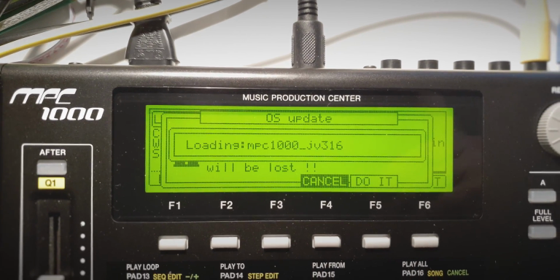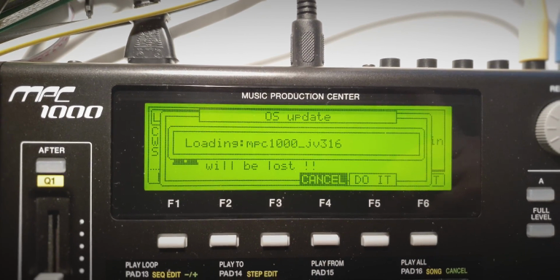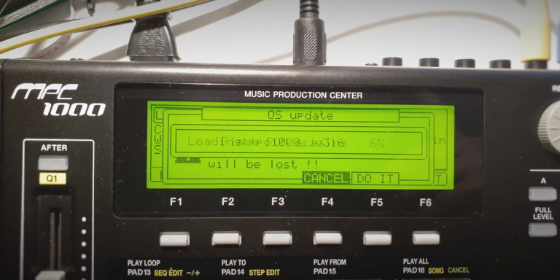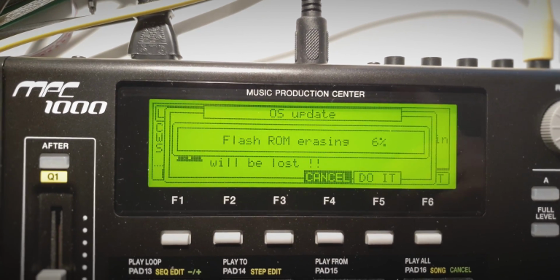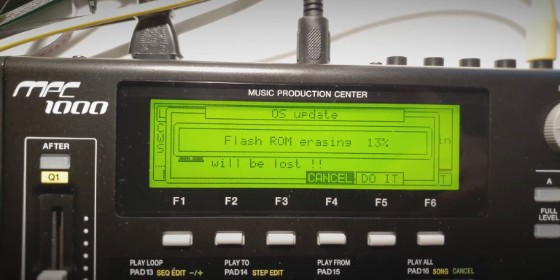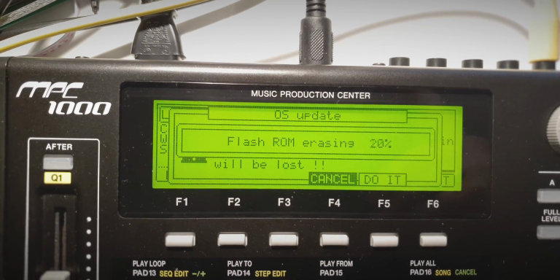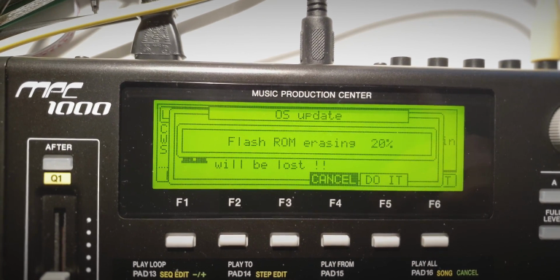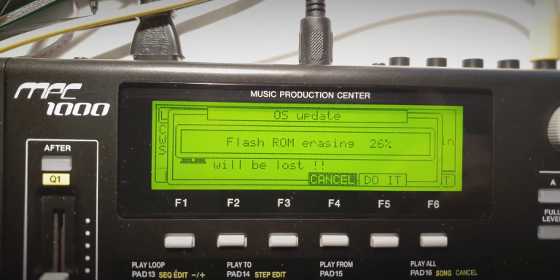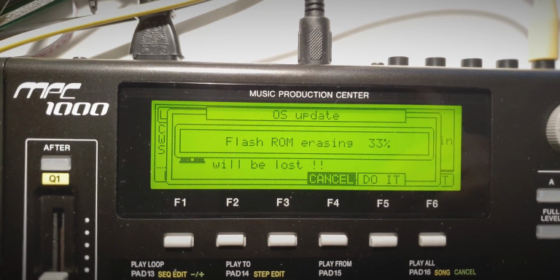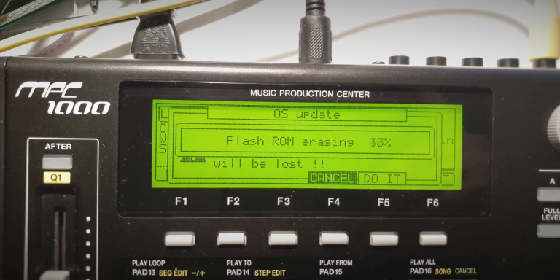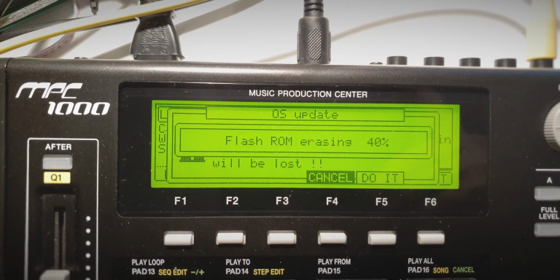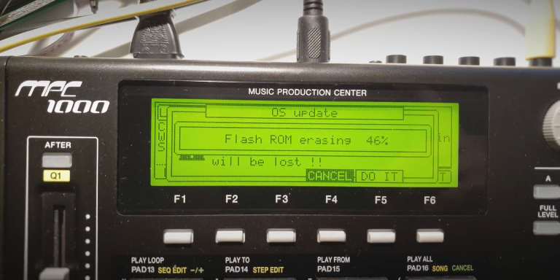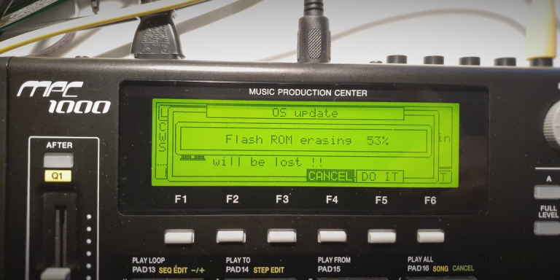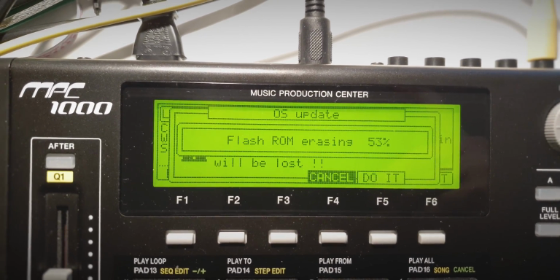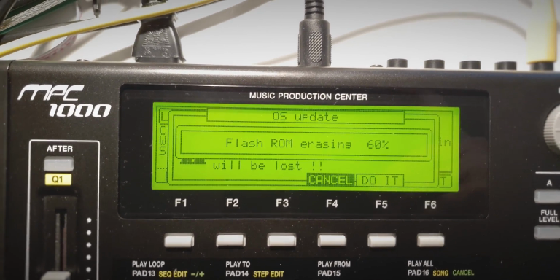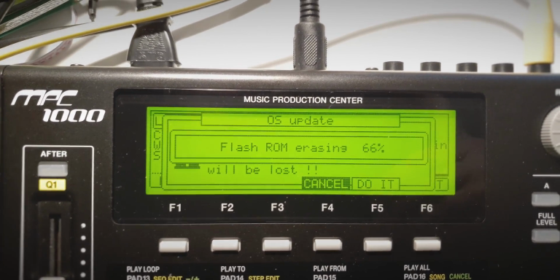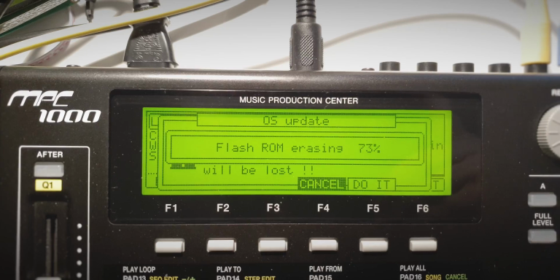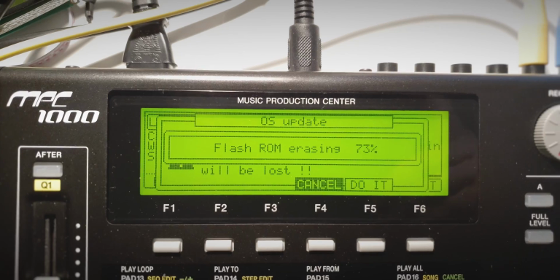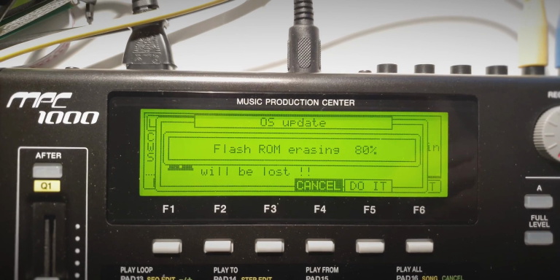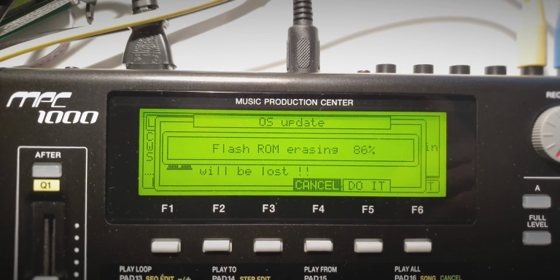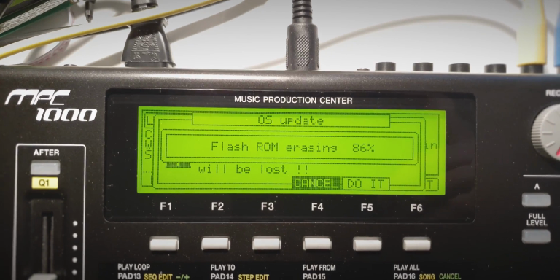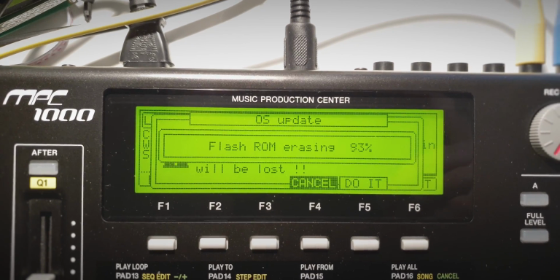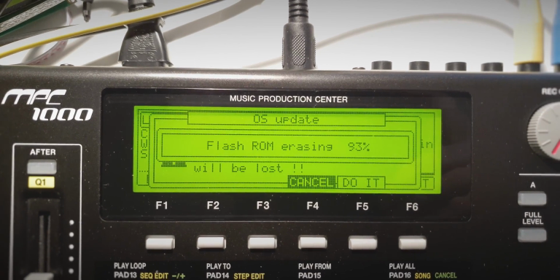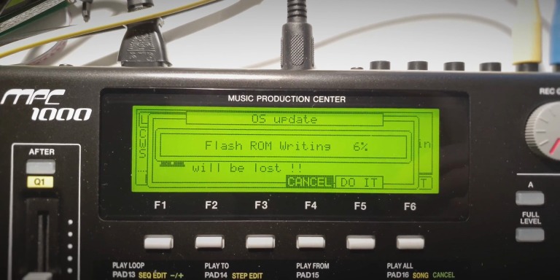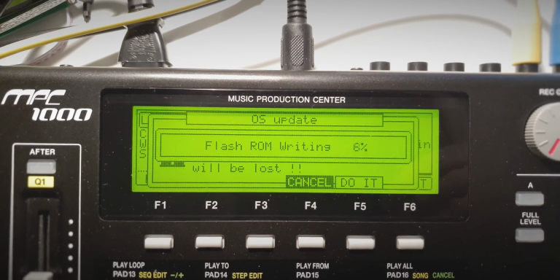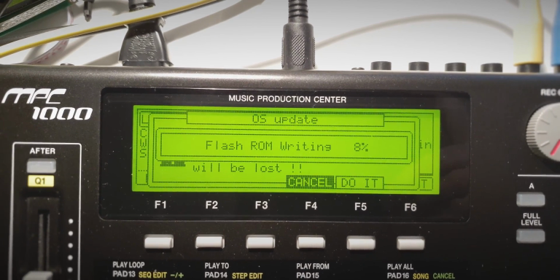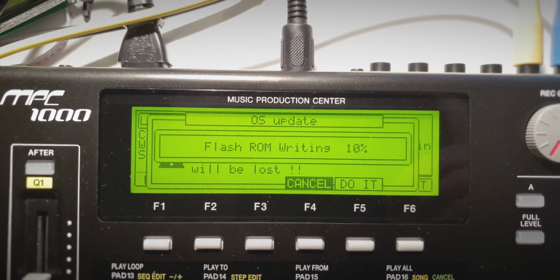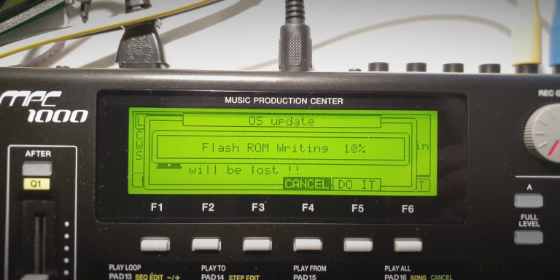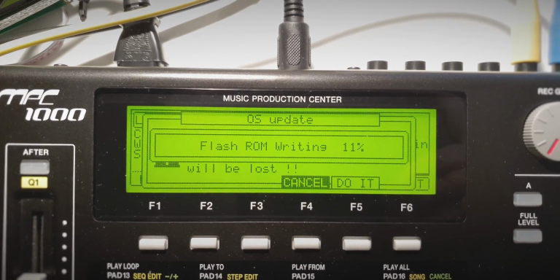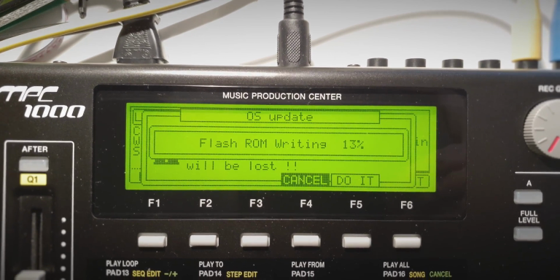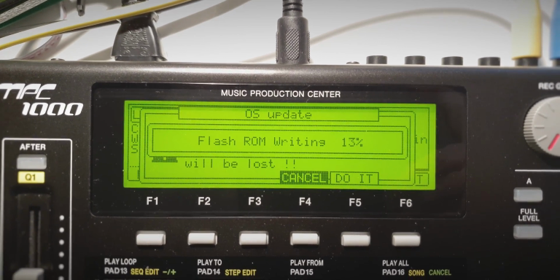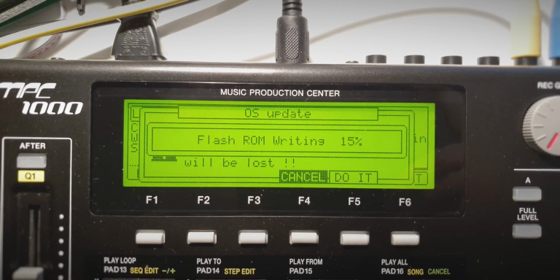It will ask you if you're sure you want to erase the ROM. Then it takes a while to flash and I'm just gonna let the video run so you can see how long it takes.